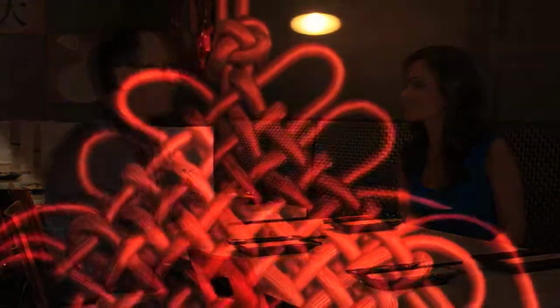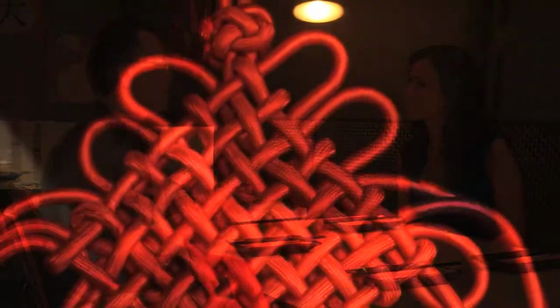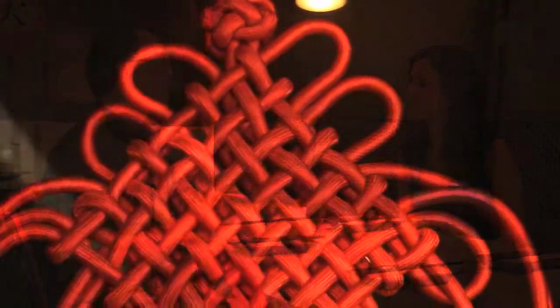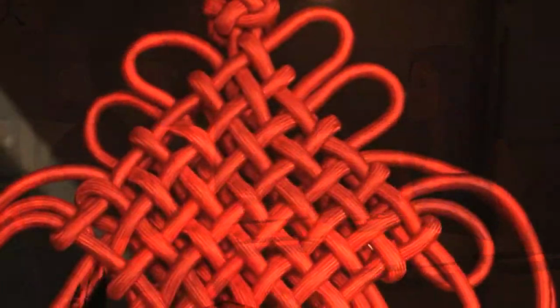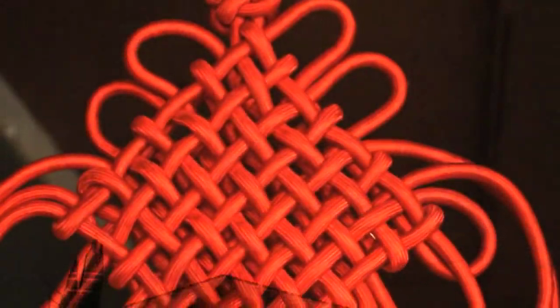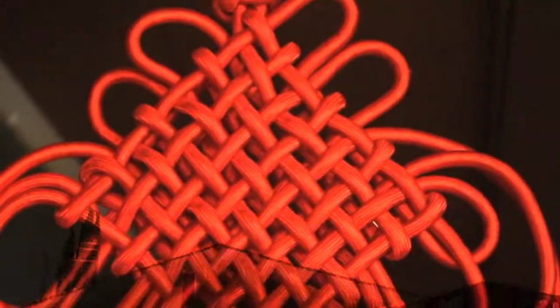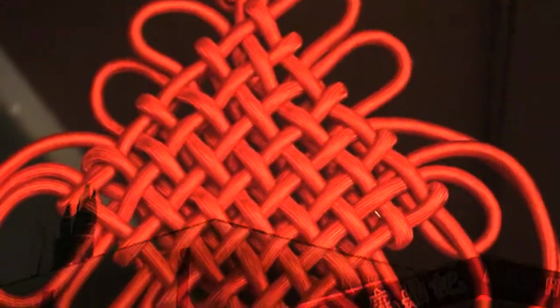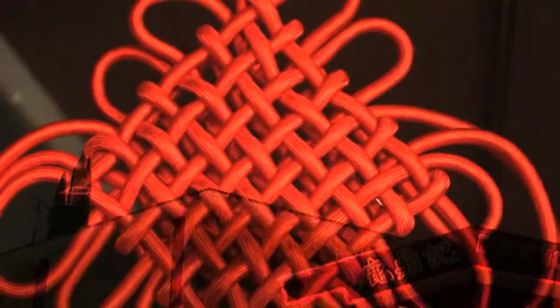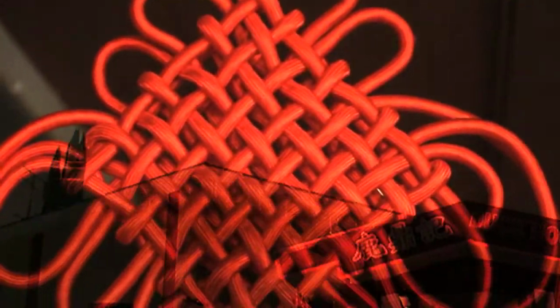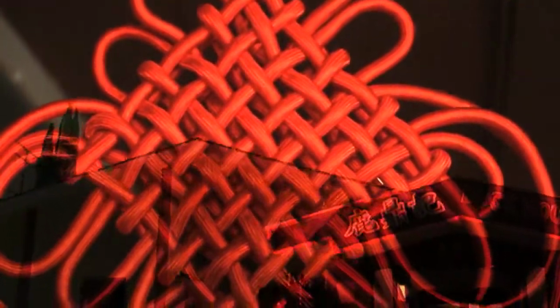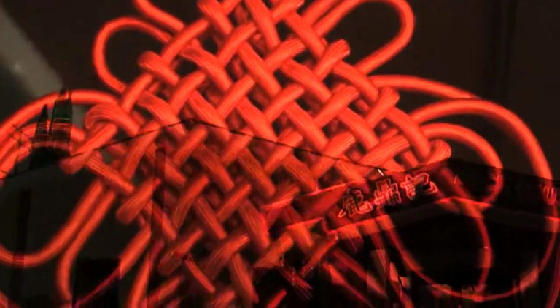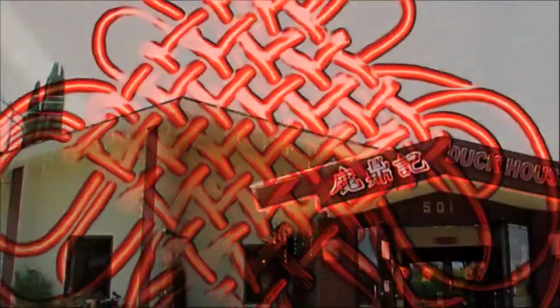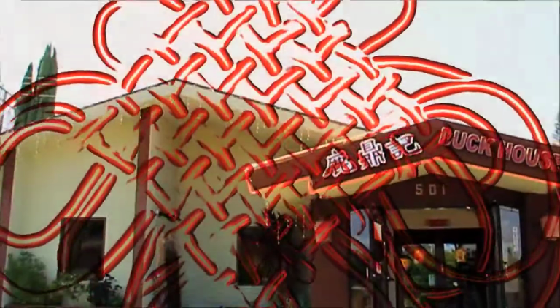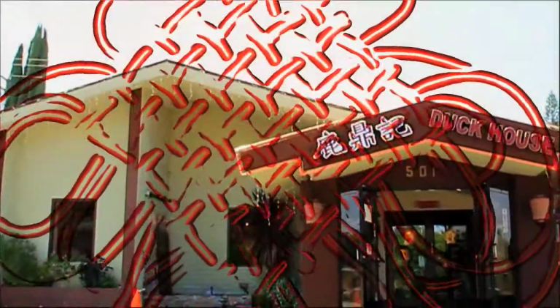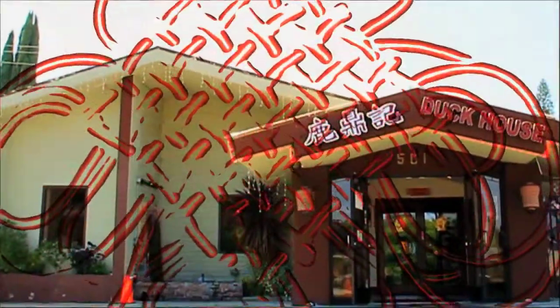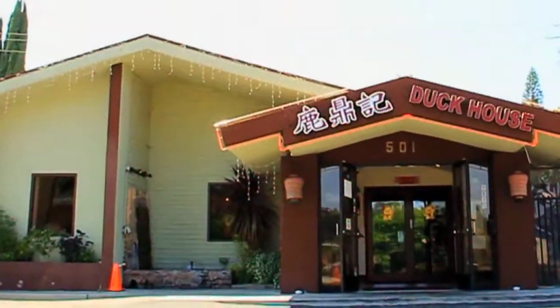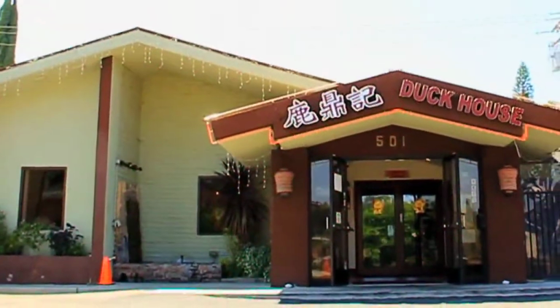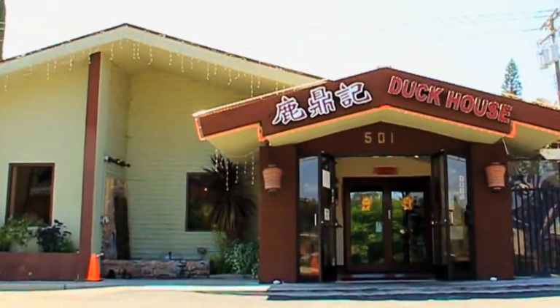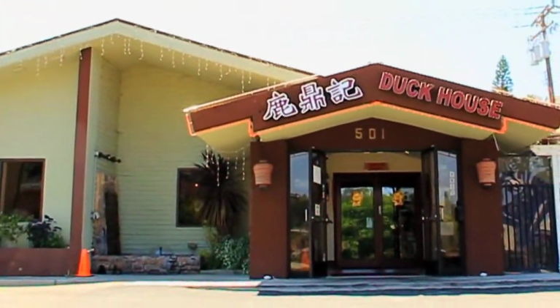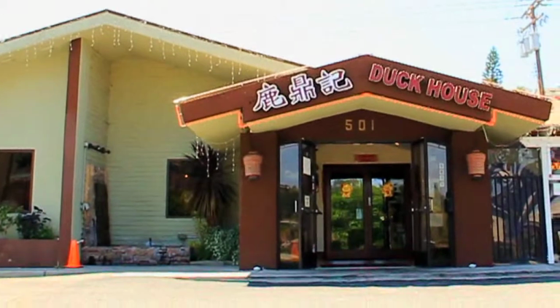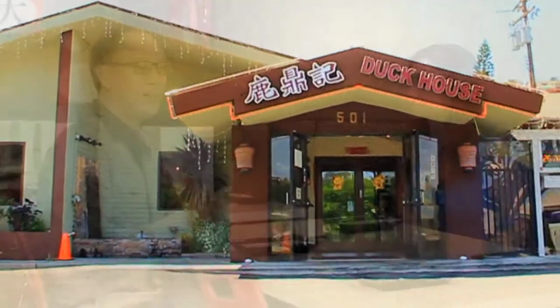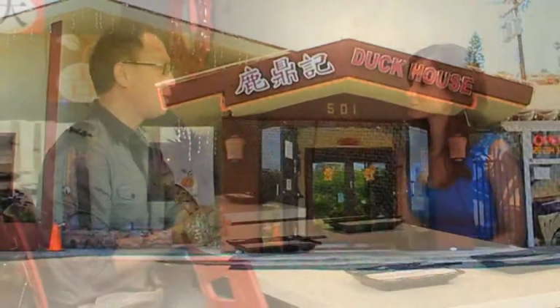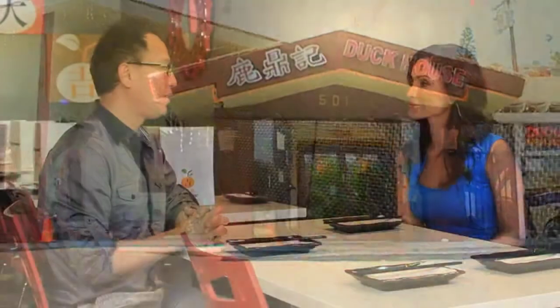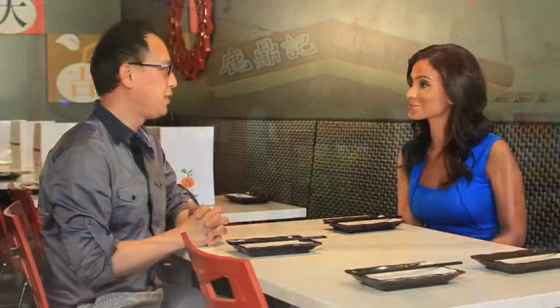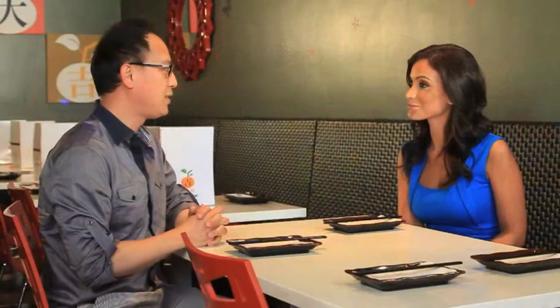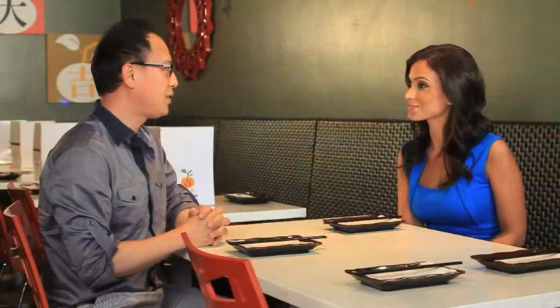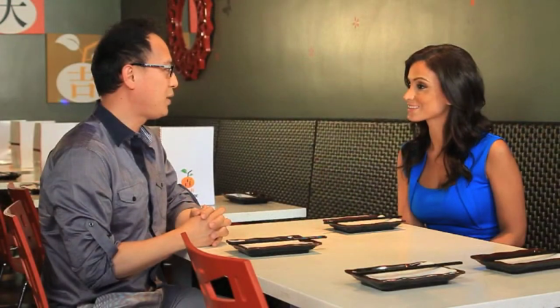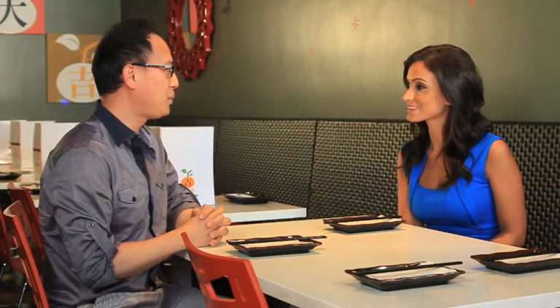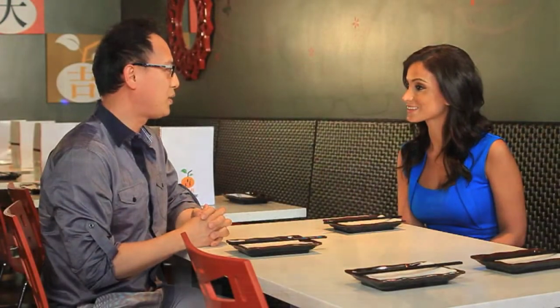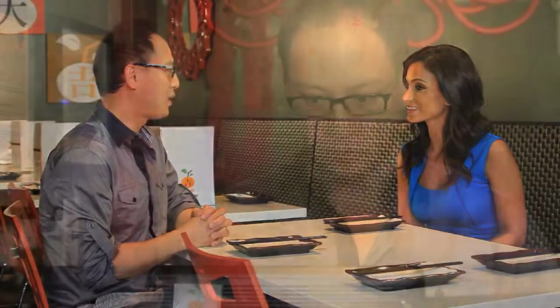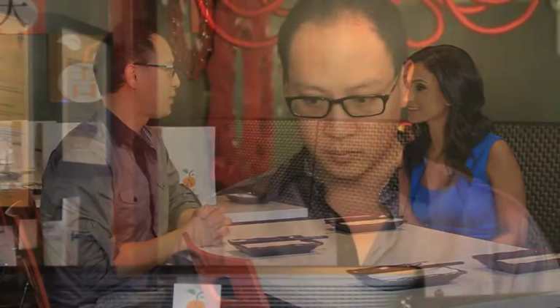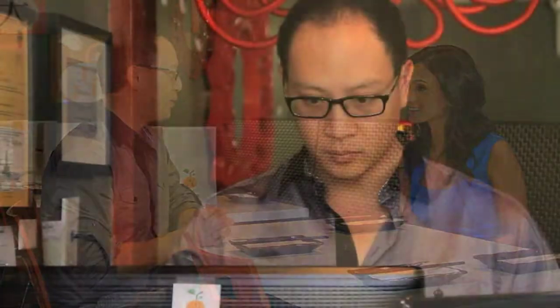This is our second restaurant. We have one in Monterey Park called Duck House. Why not have one more Chinese food downtown?